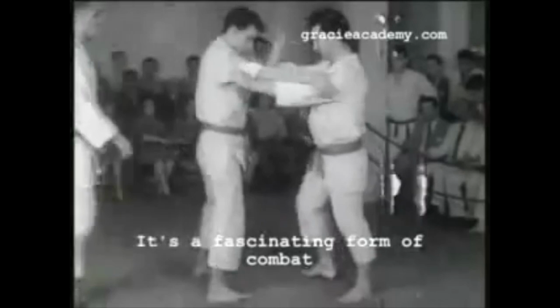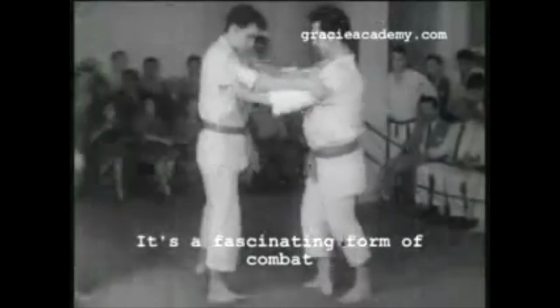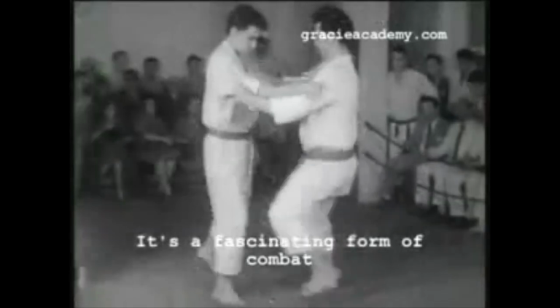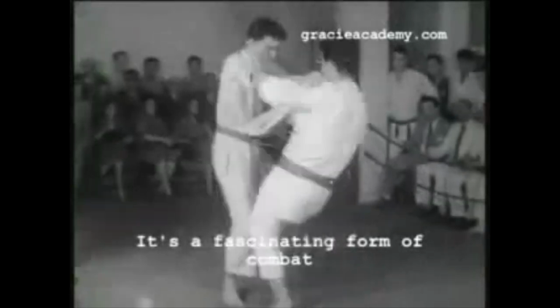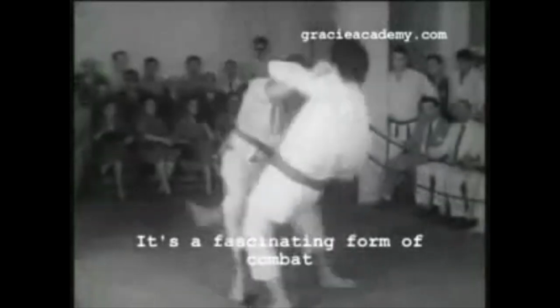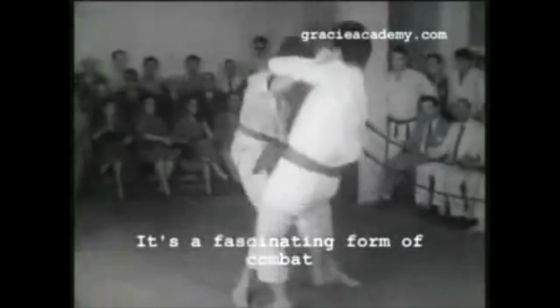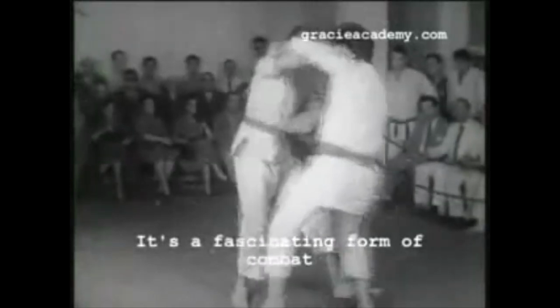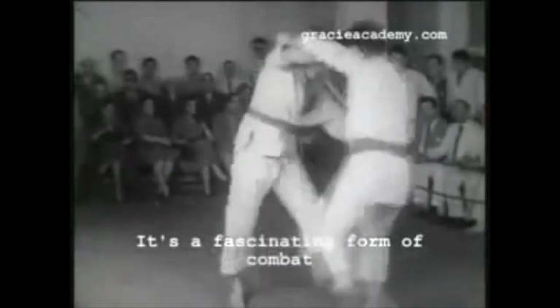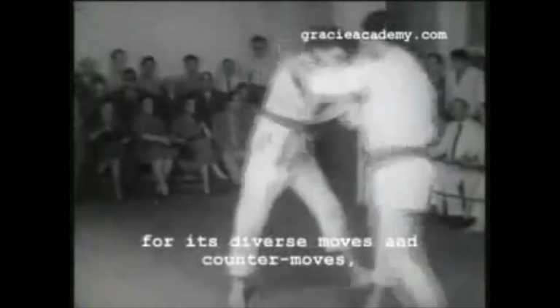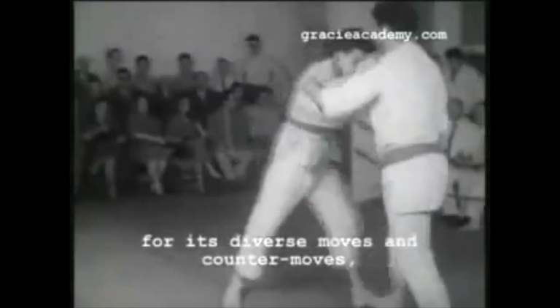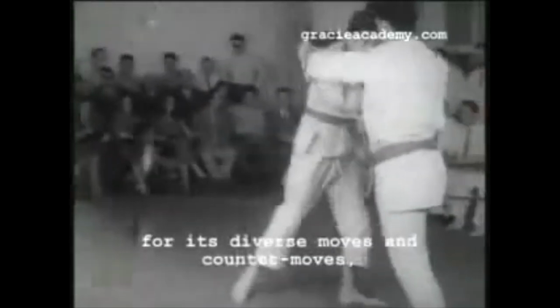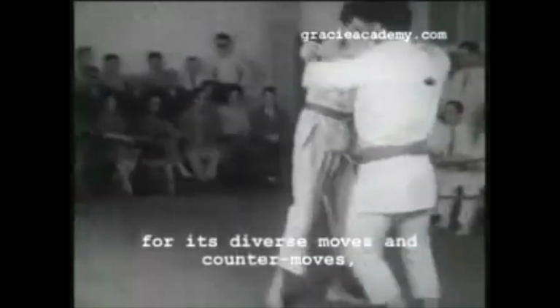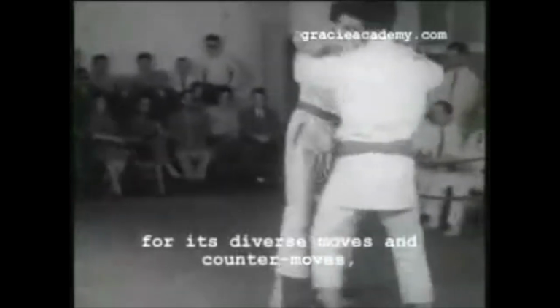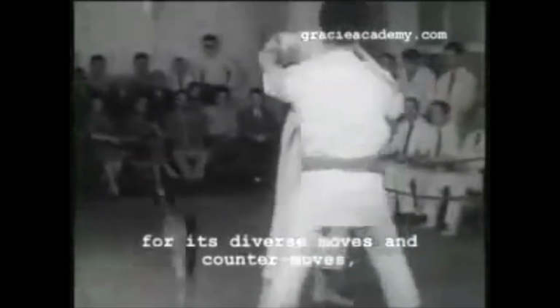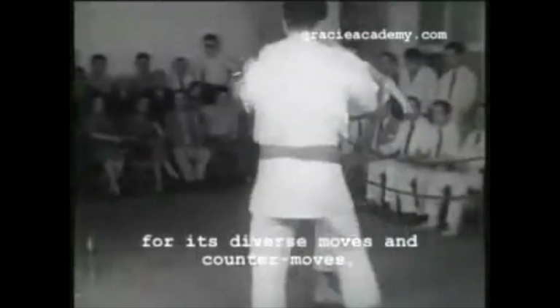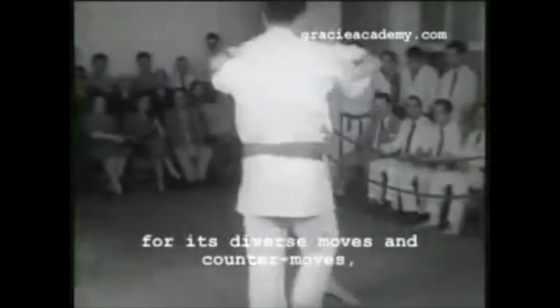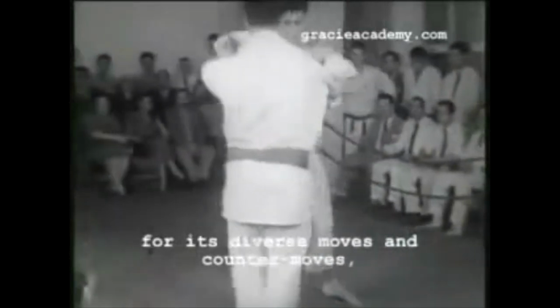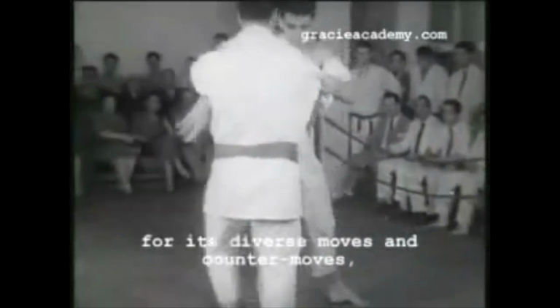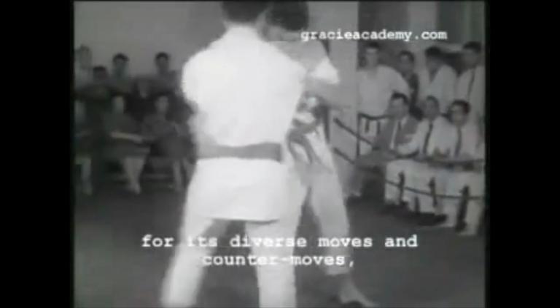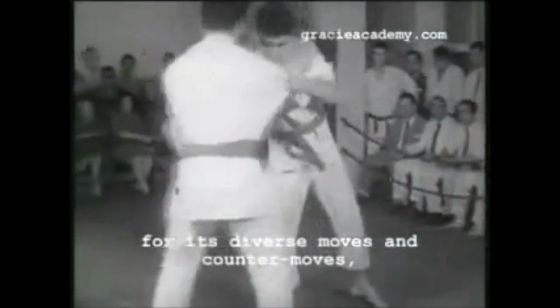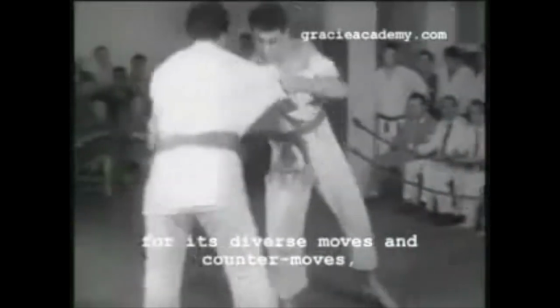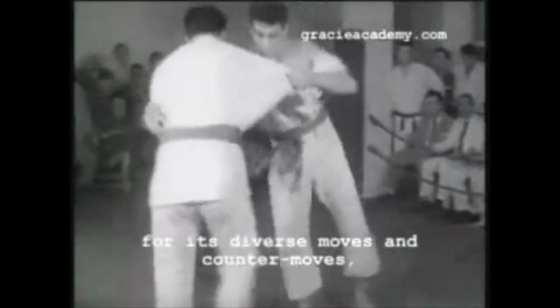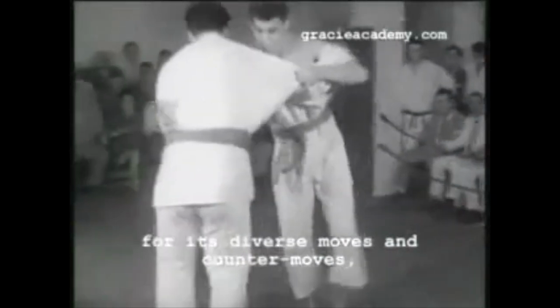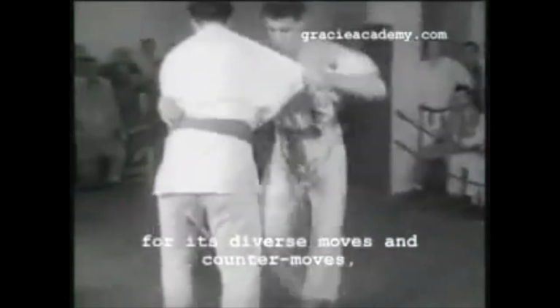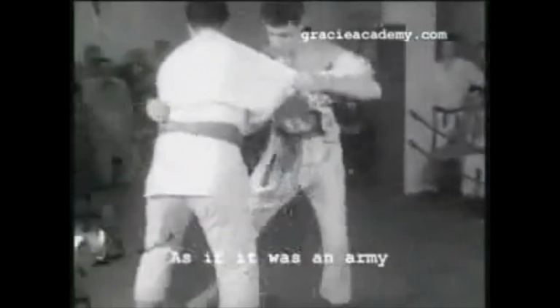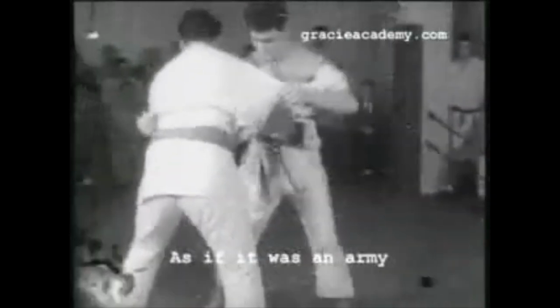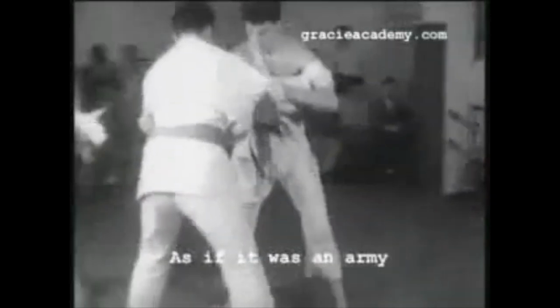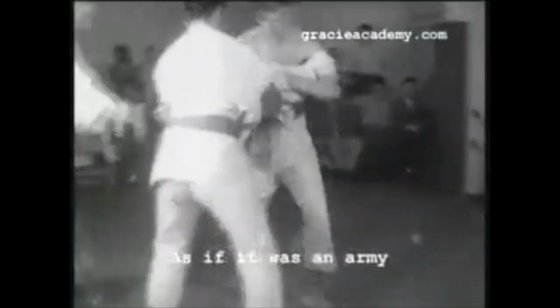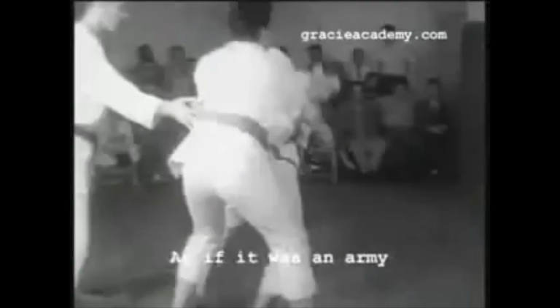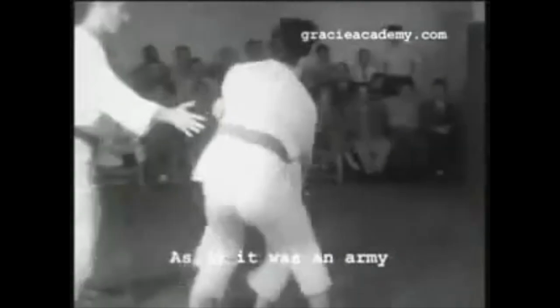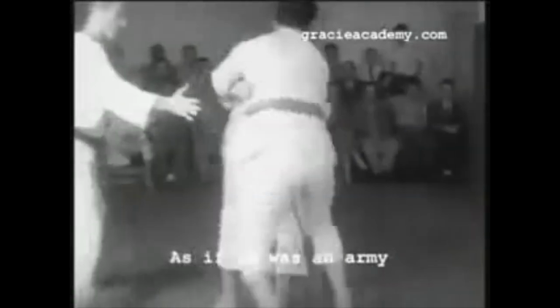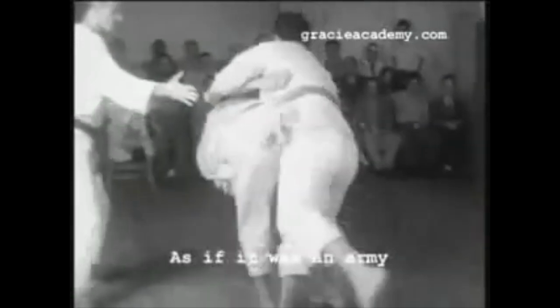Hi, this is Shady. Today we're going to be looking at Elio Gracie's throwing techniques.